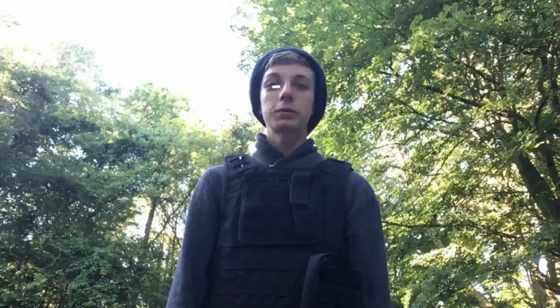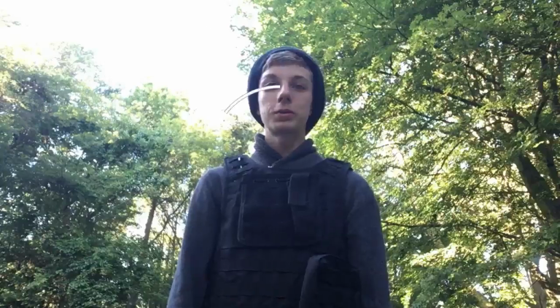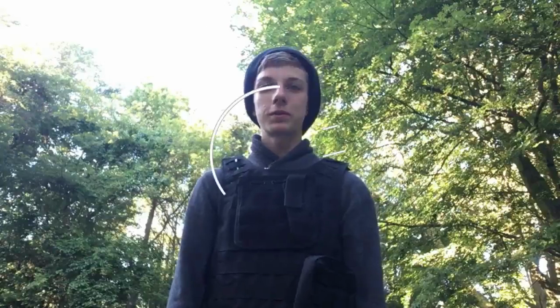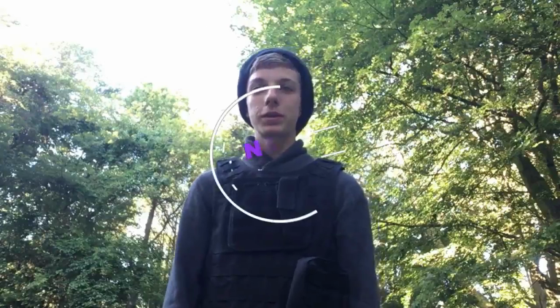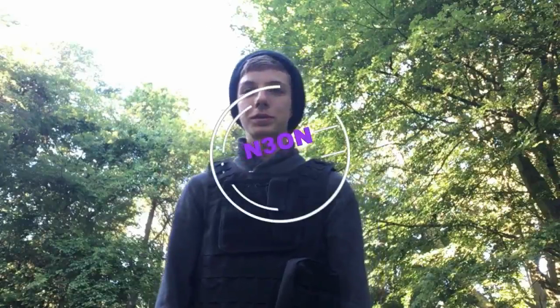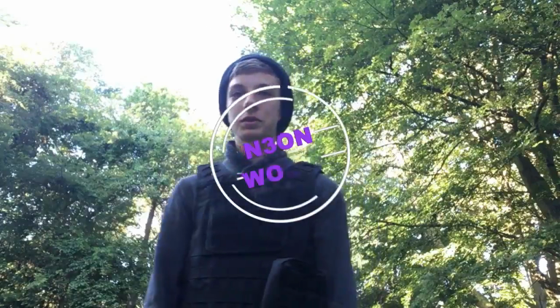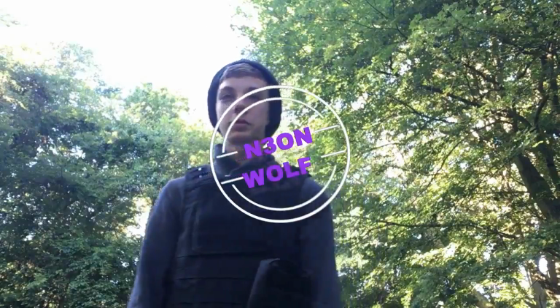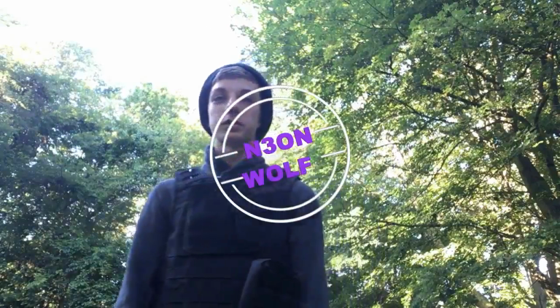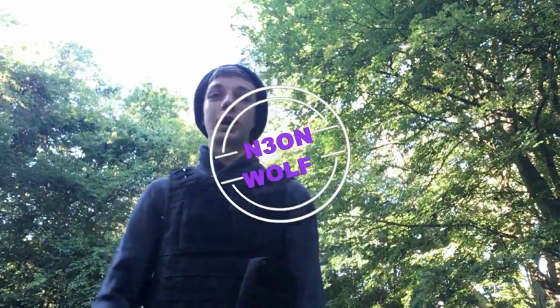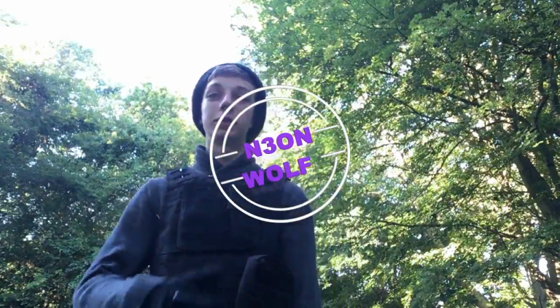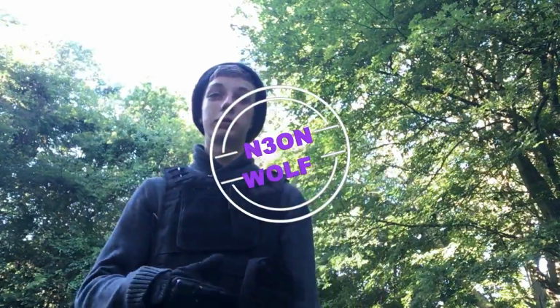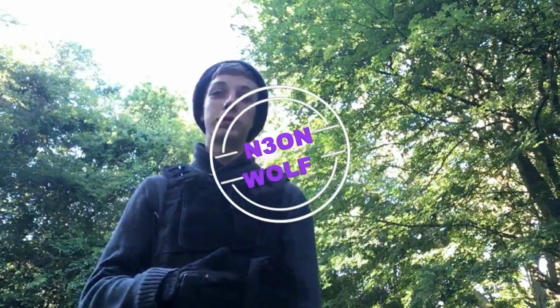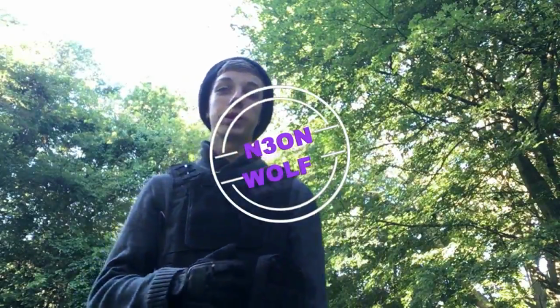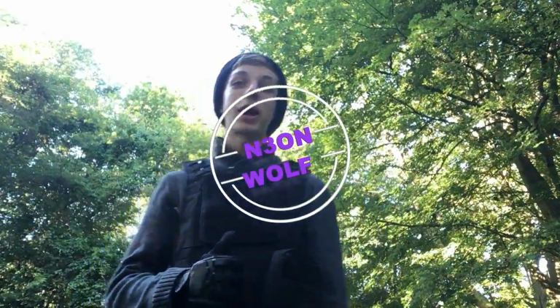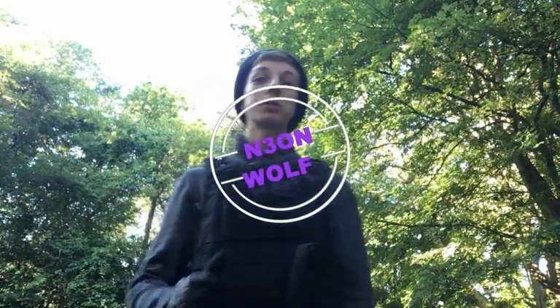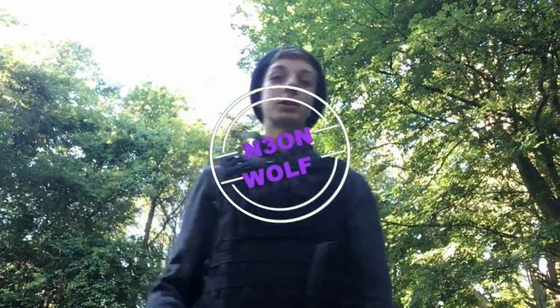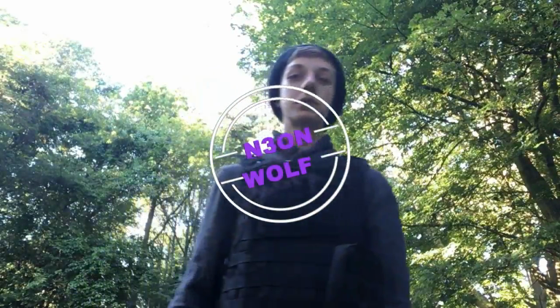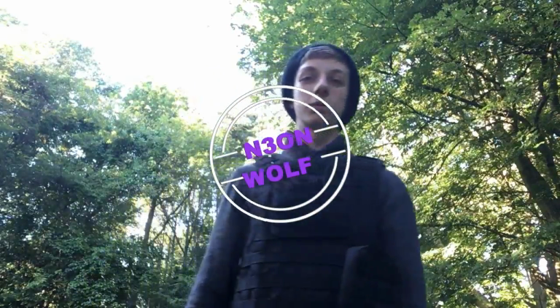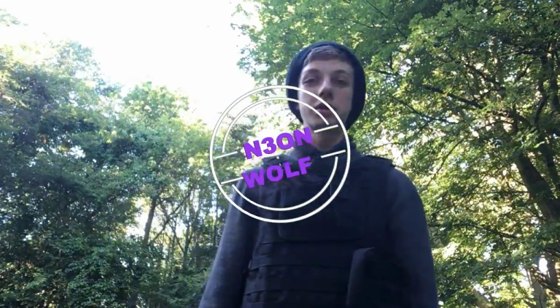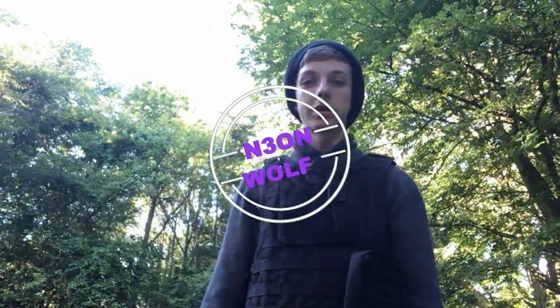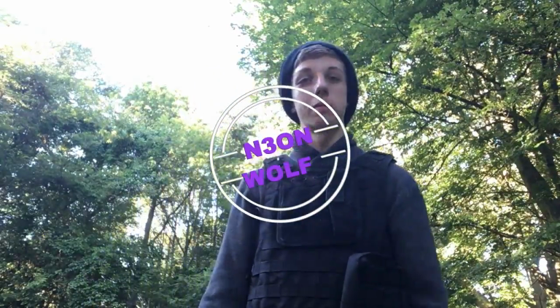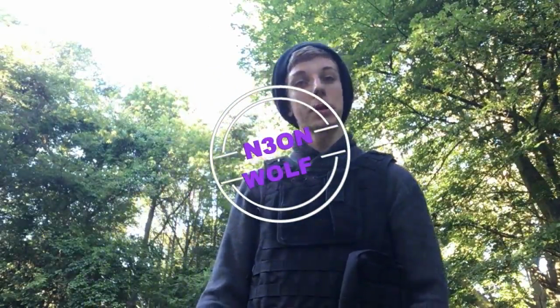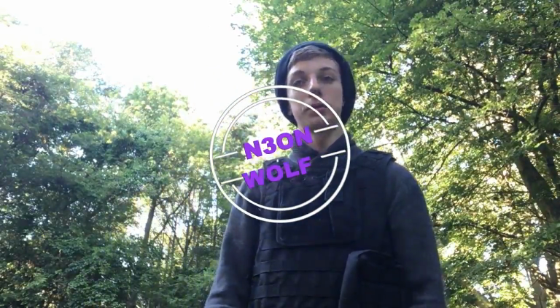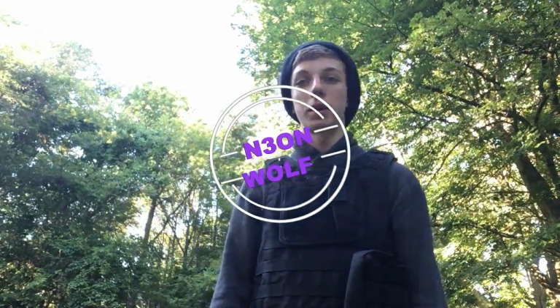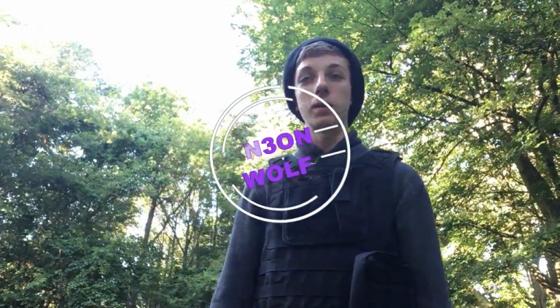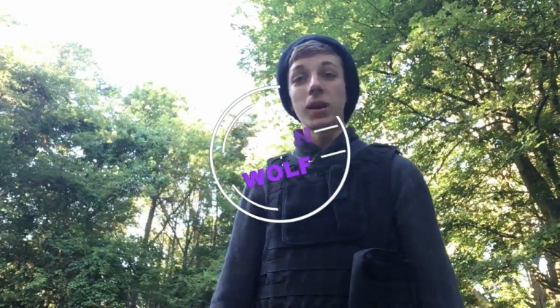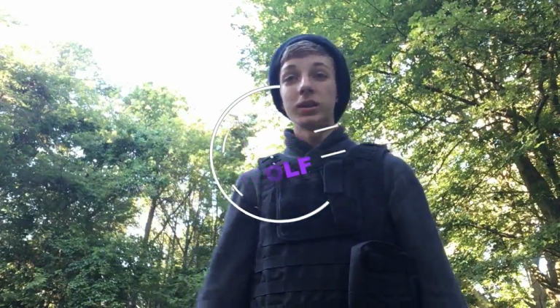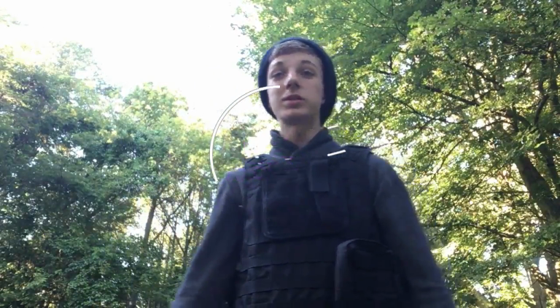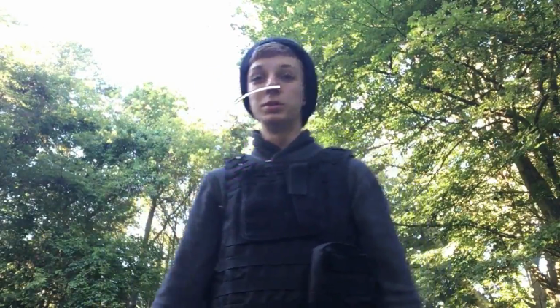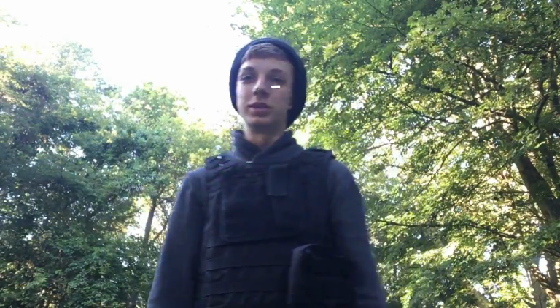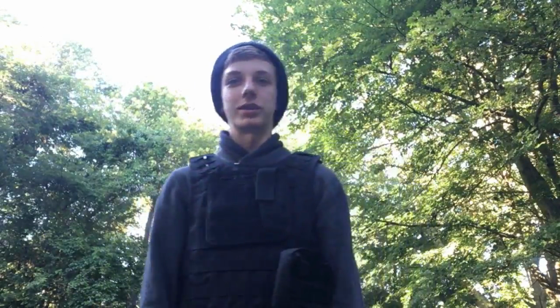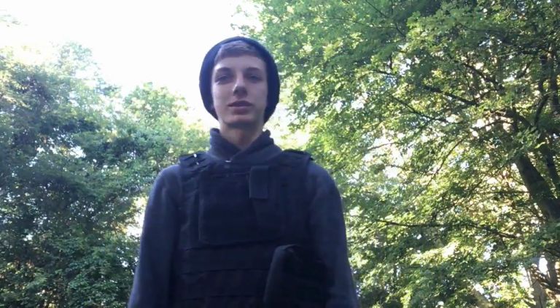Hey, what's going on fellow airsofters? I'm Neon Wolf here, and I'm going to give you the rundown of my loadout. Let's do this.